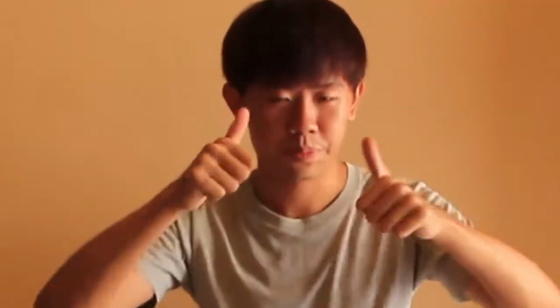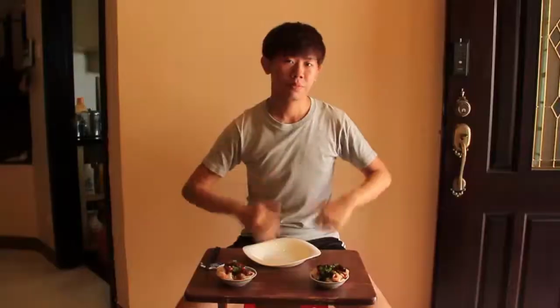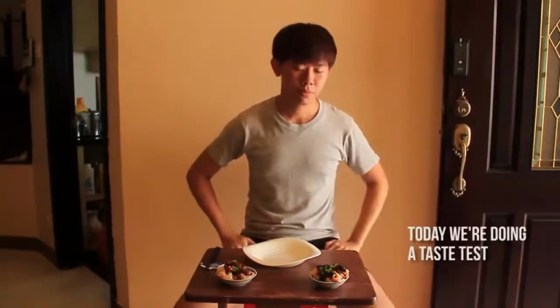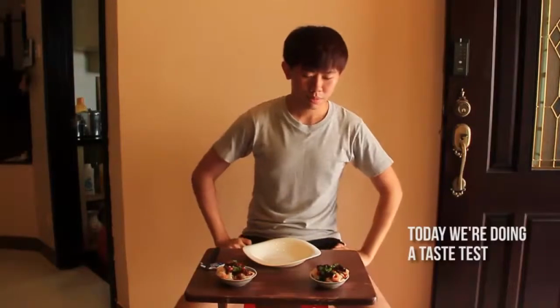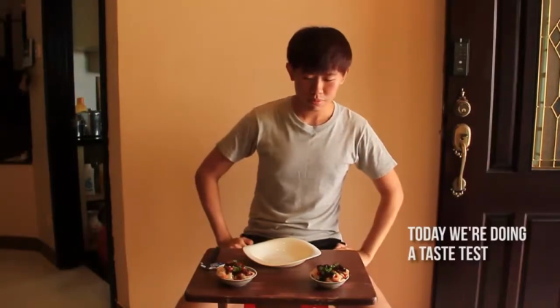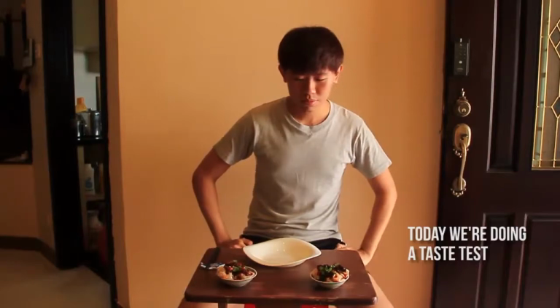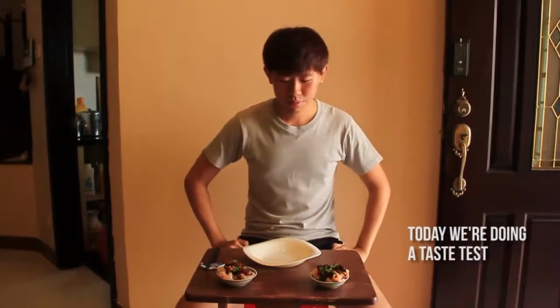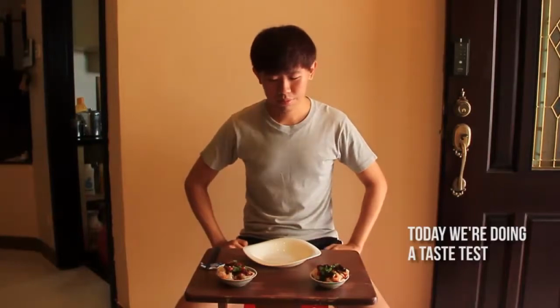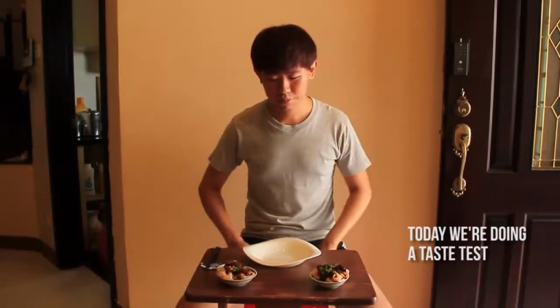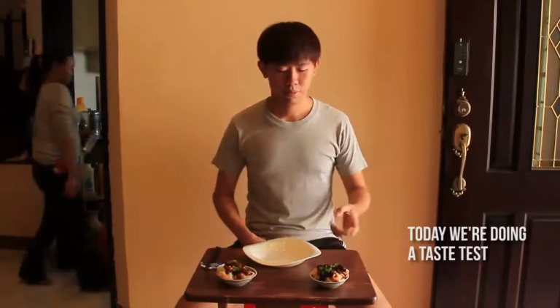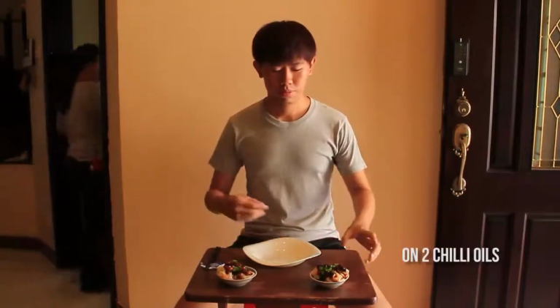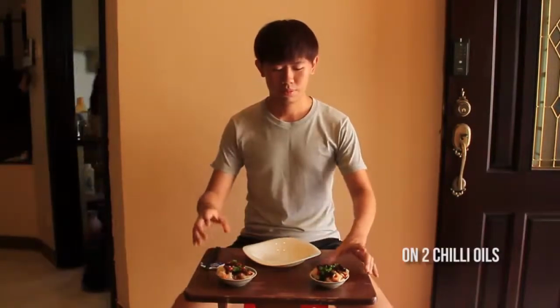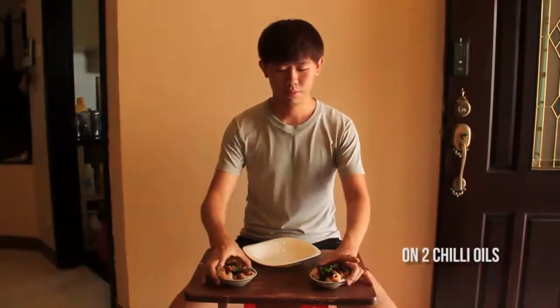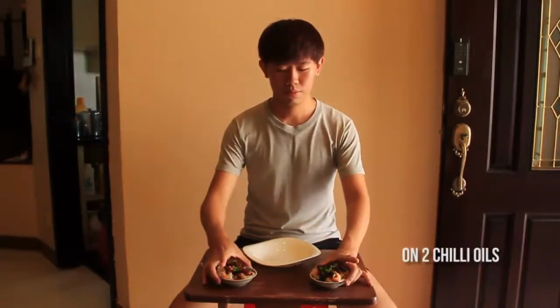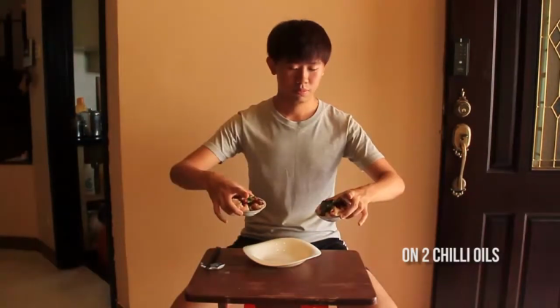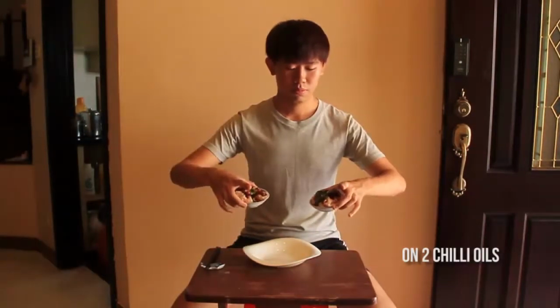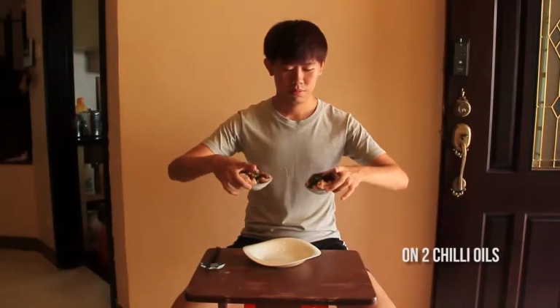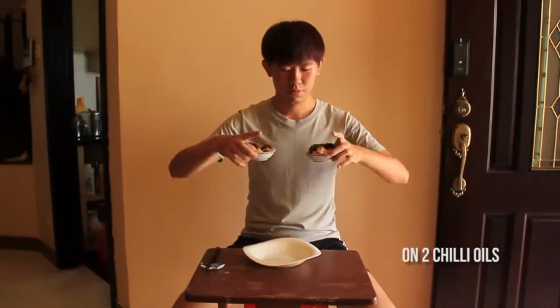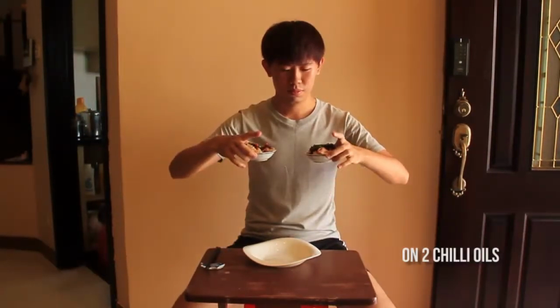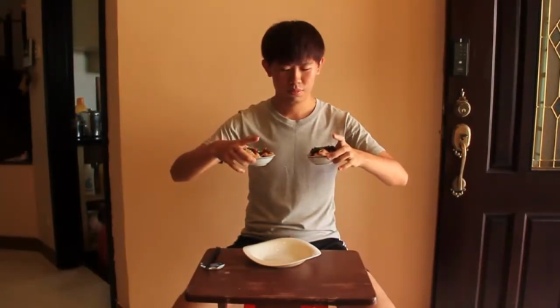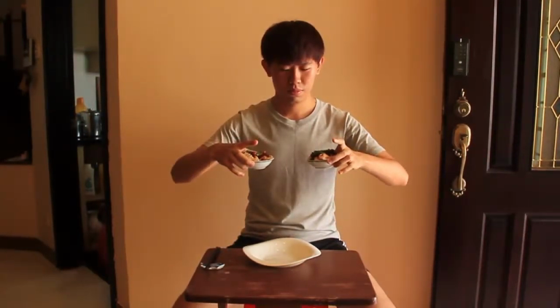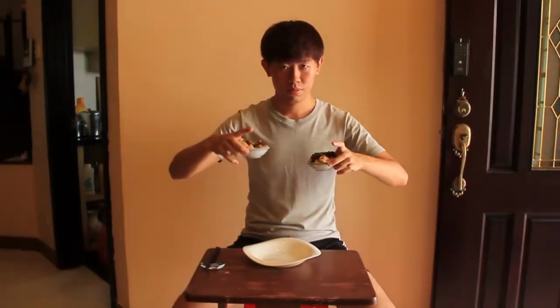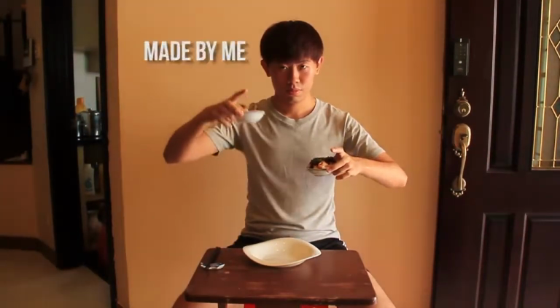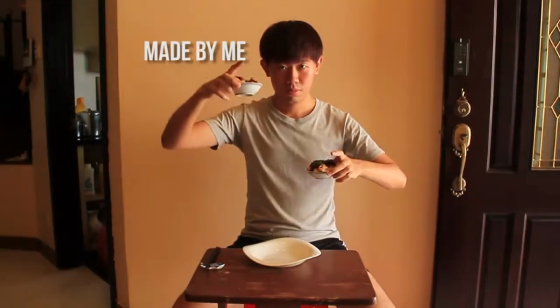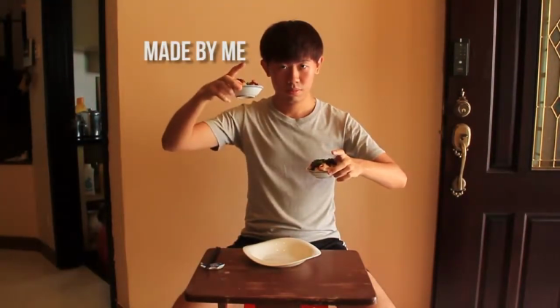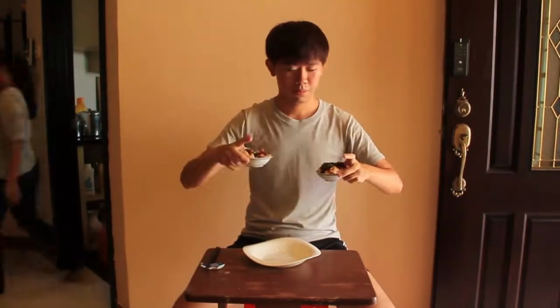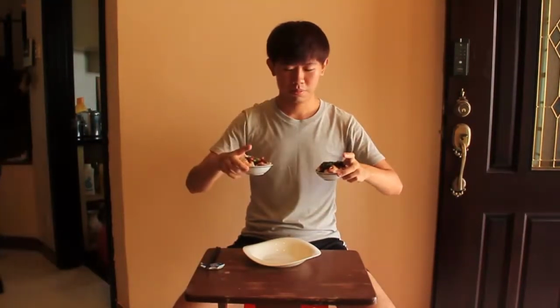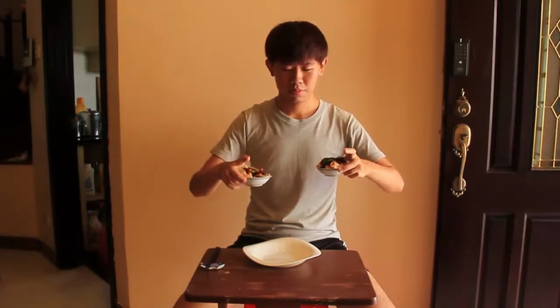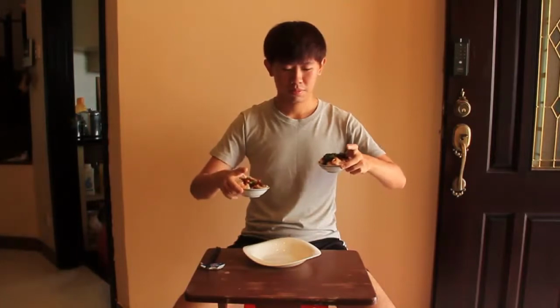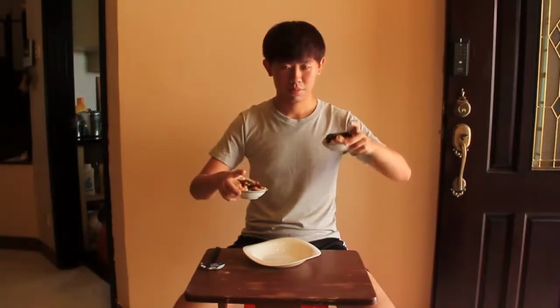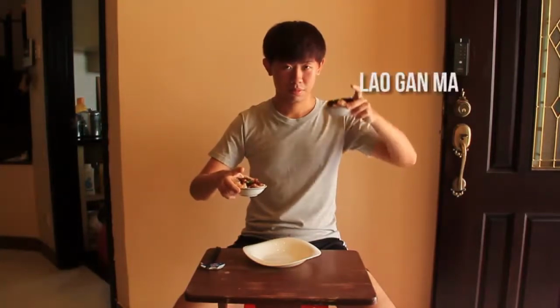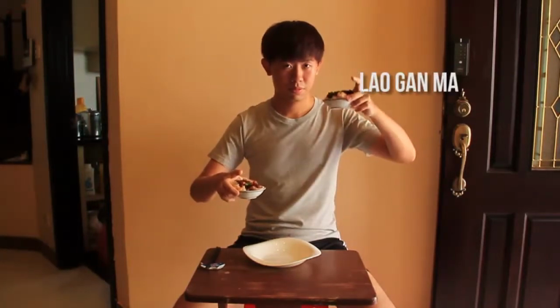So we're doing a taste test — on your right hand is the chili oil made by me. That is excellent!